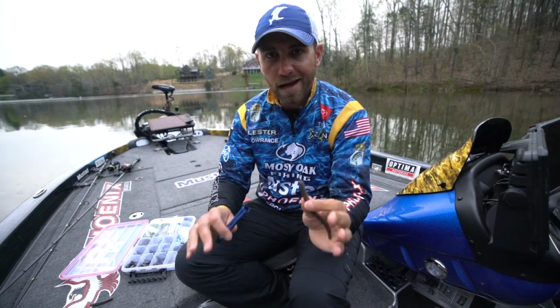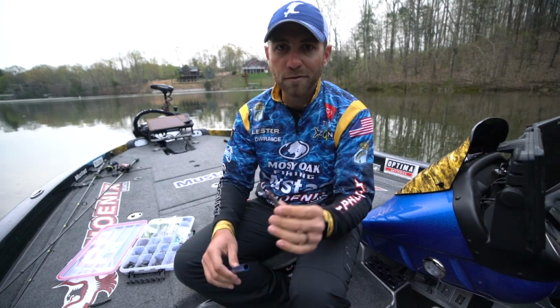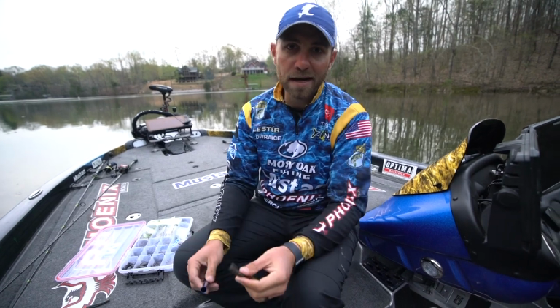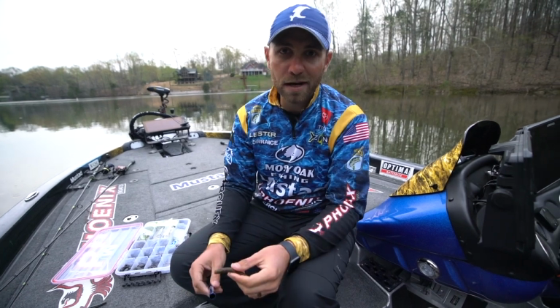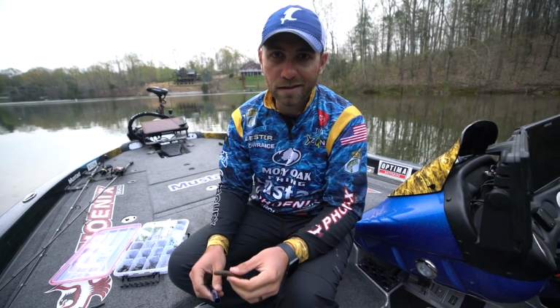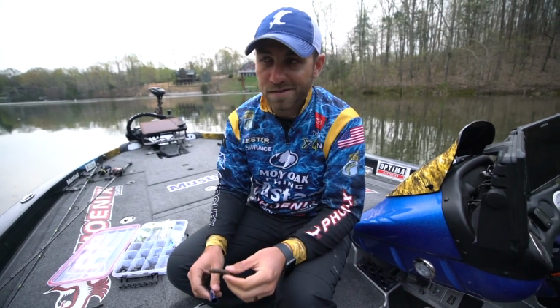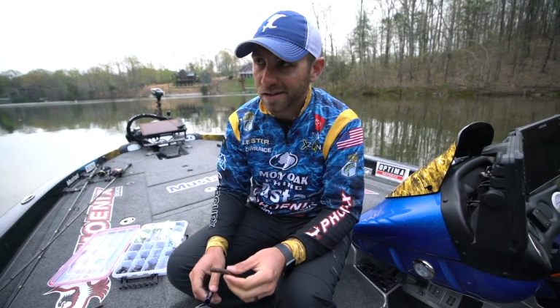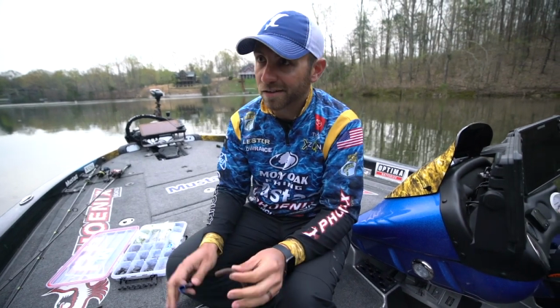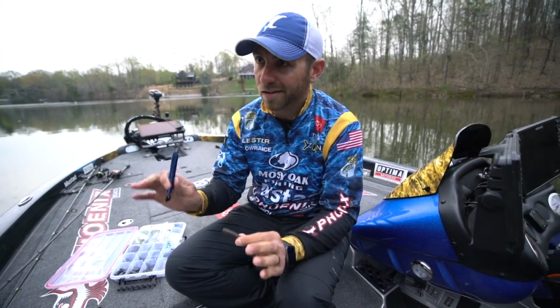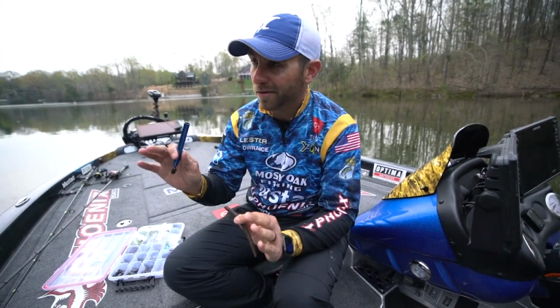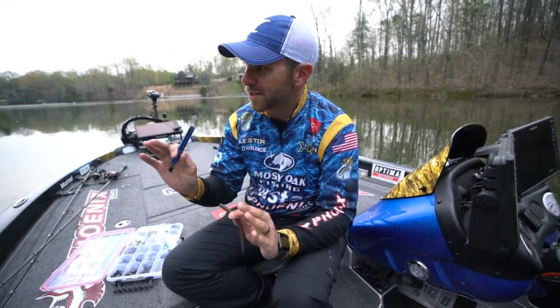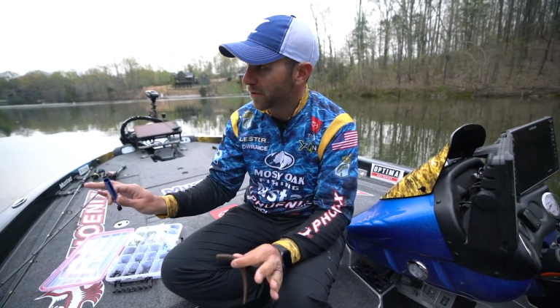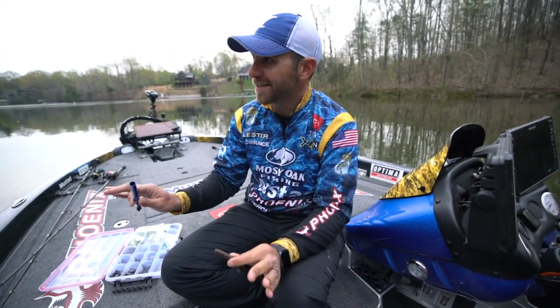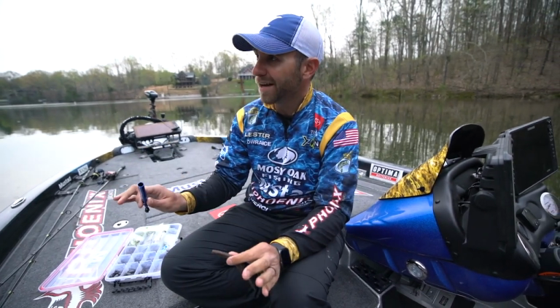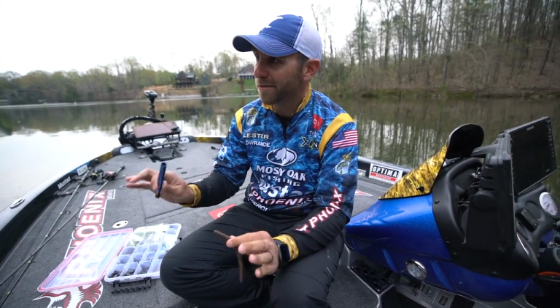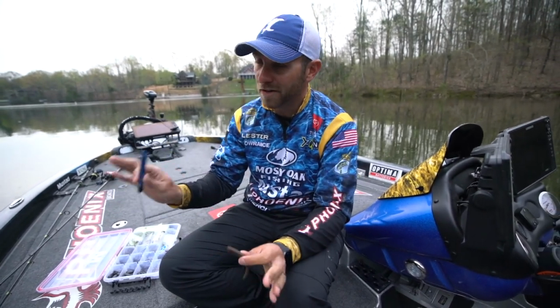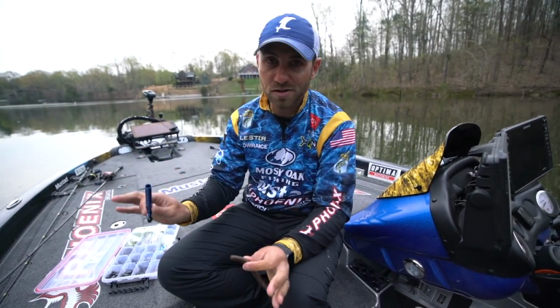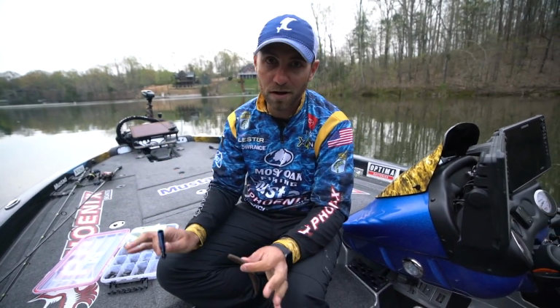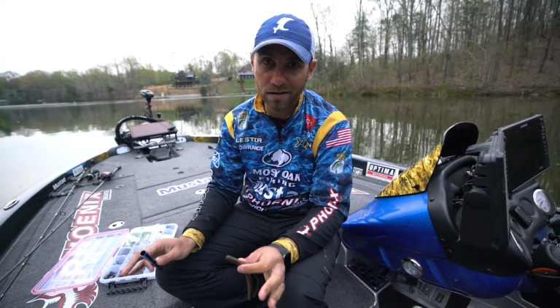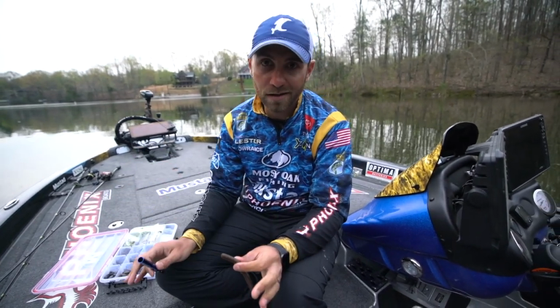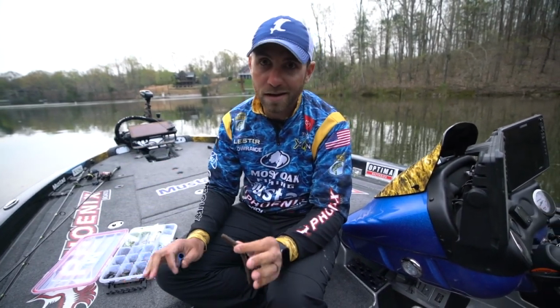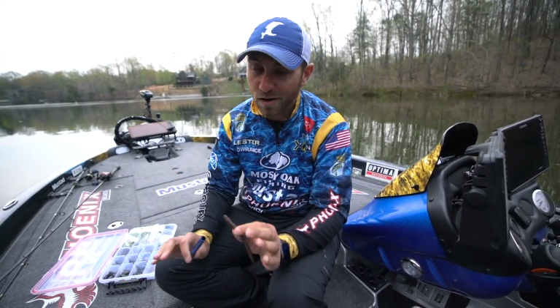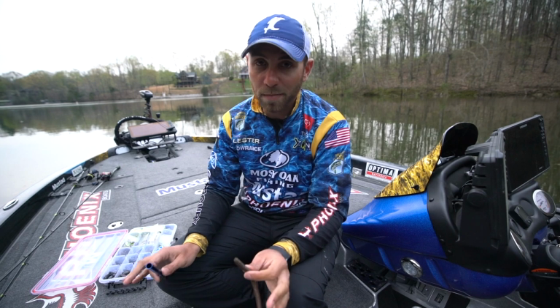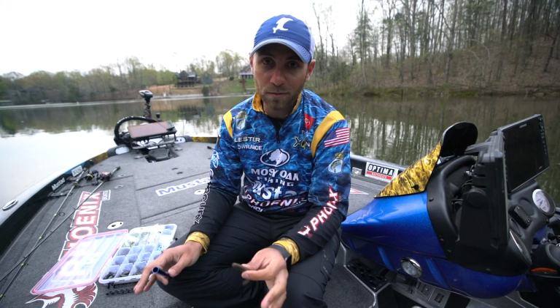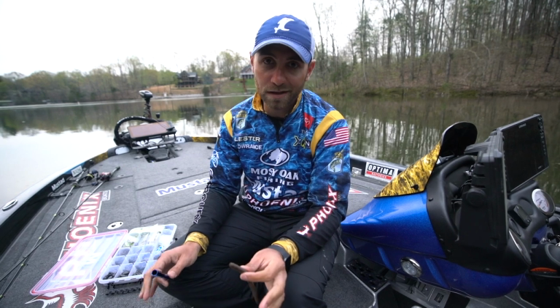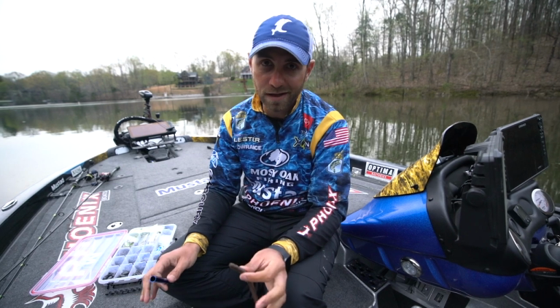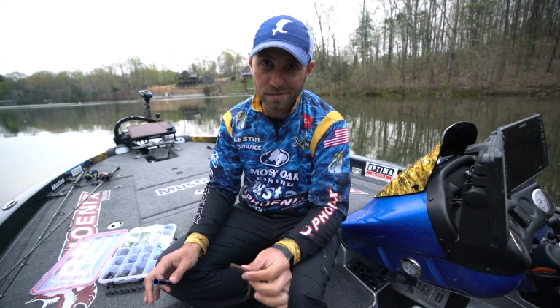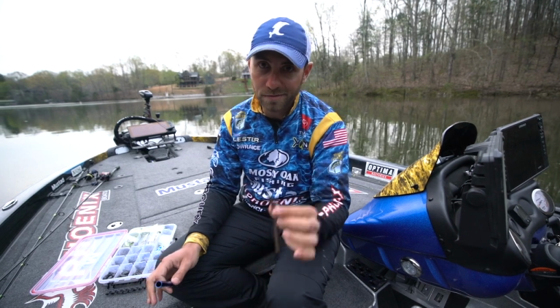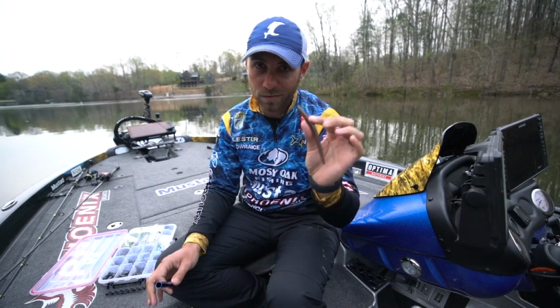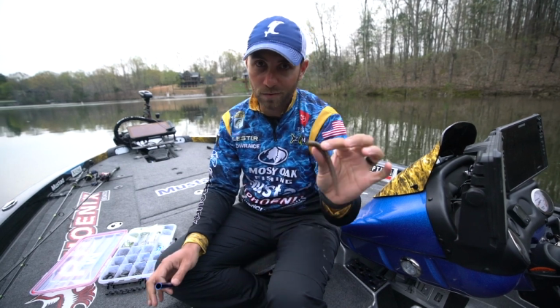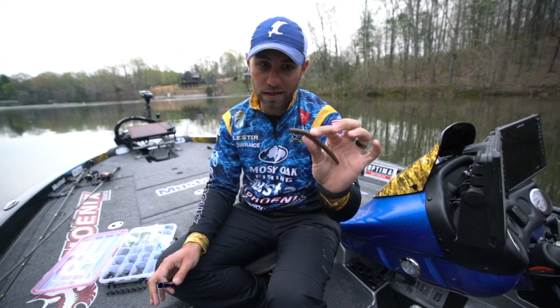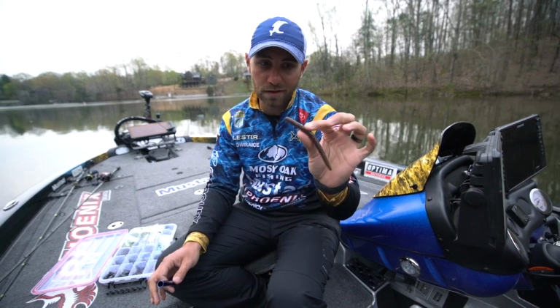Hey everybody, Brandon Lester here. It's springtime, the fish are spawning — no better way to catch them than with a wacky rig.